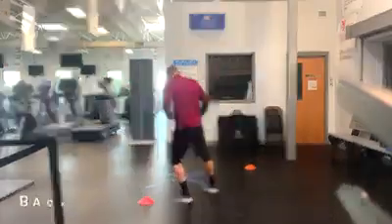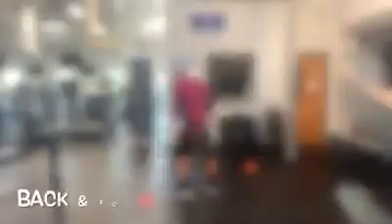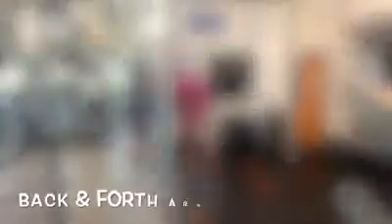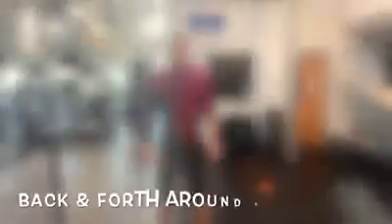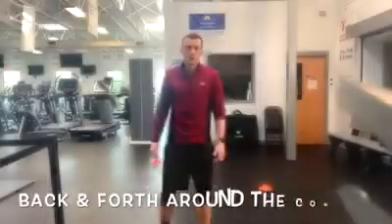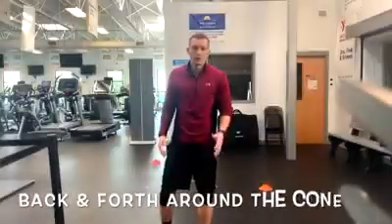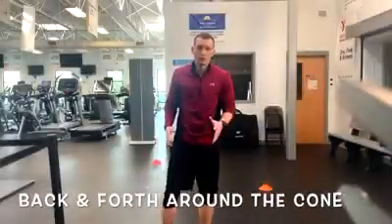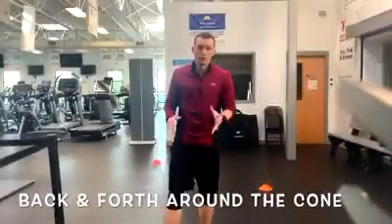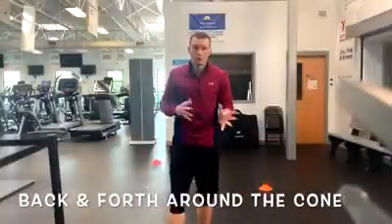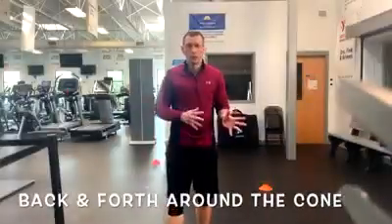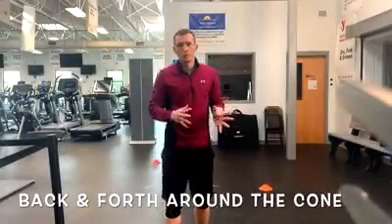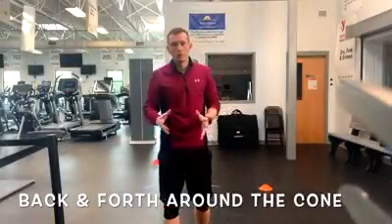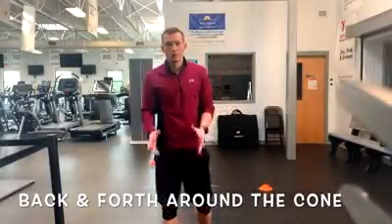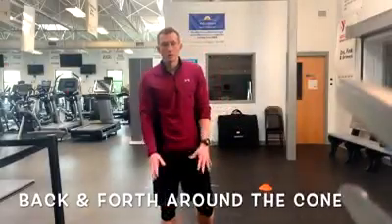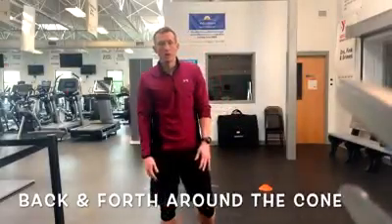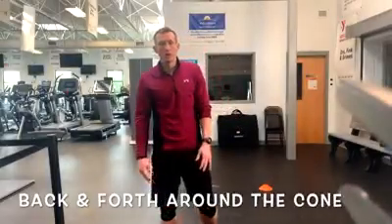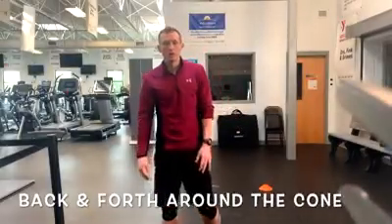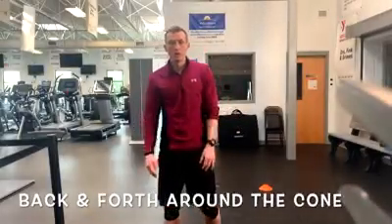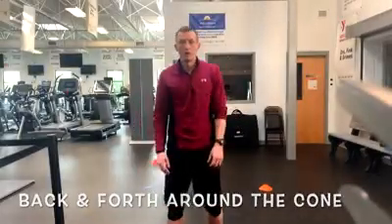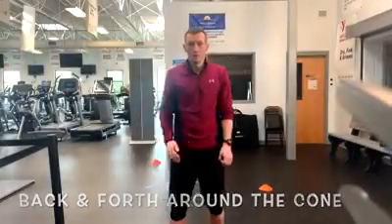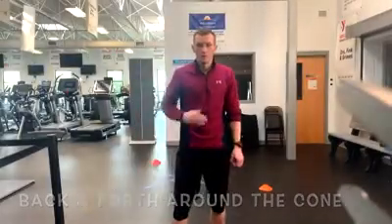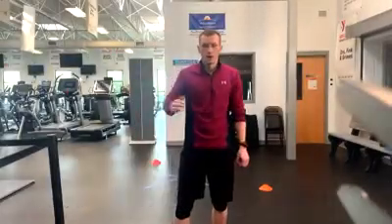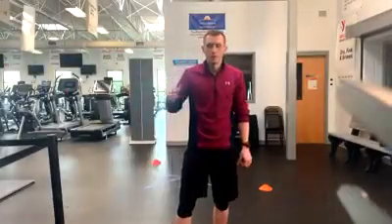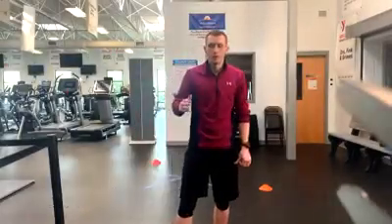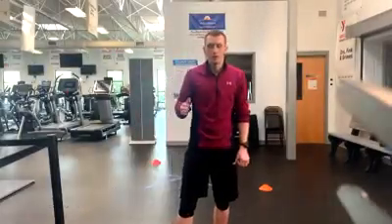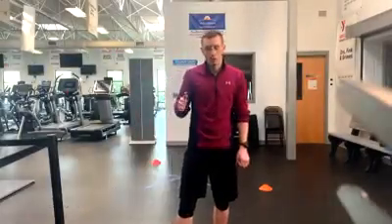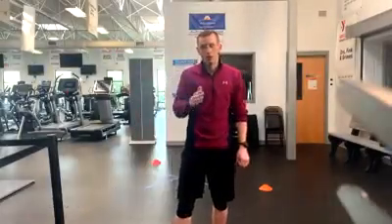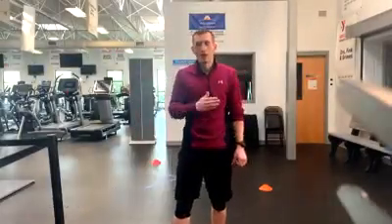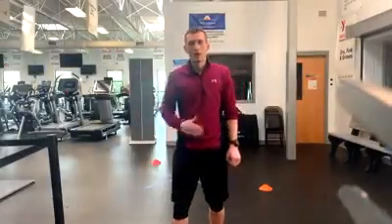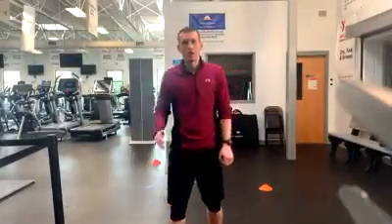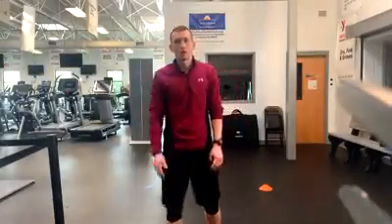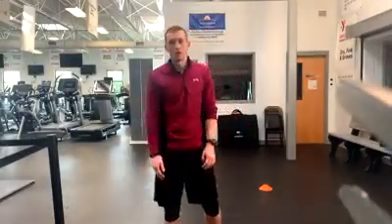A different drill that we can run with this setup is going back and forth, going around the cone too.